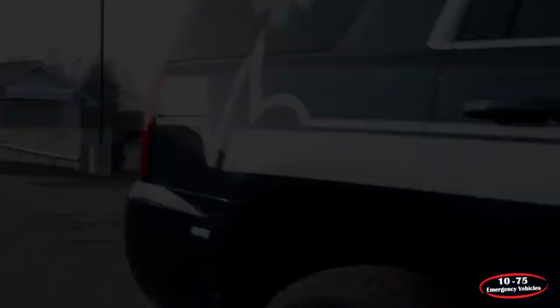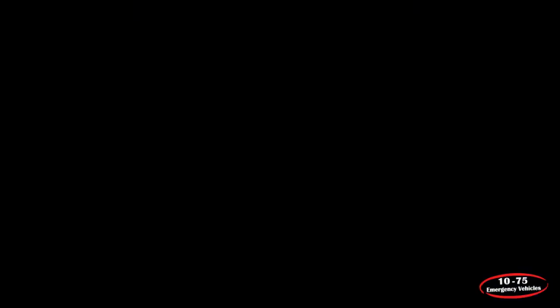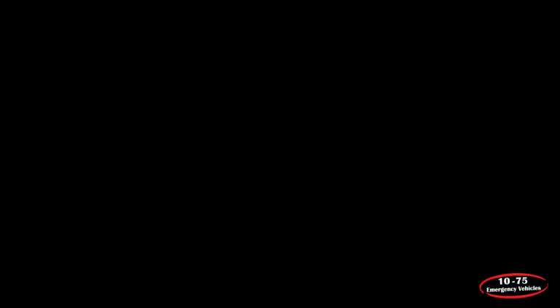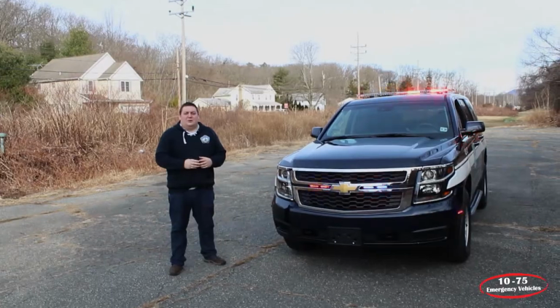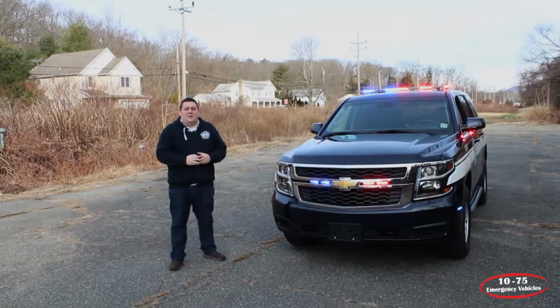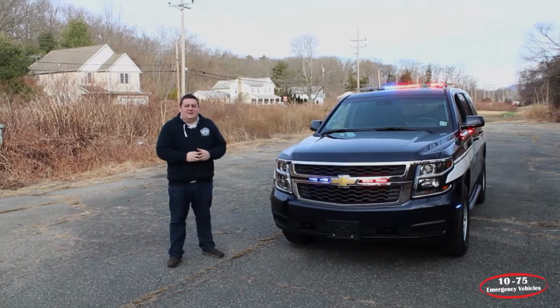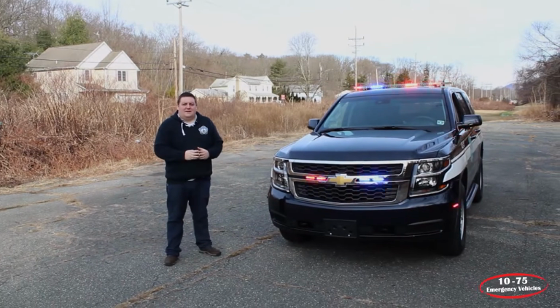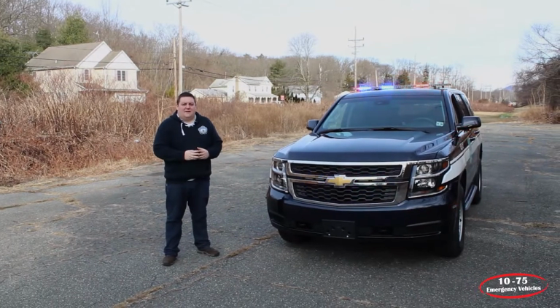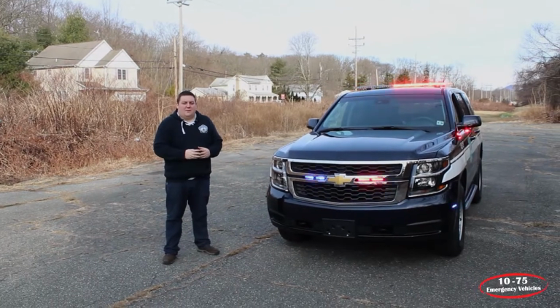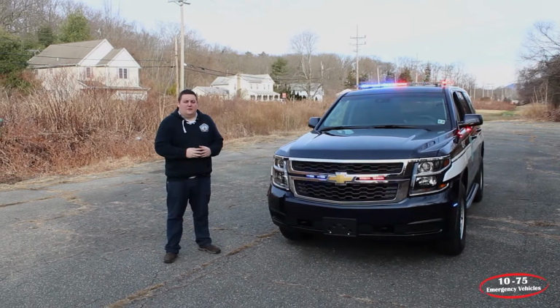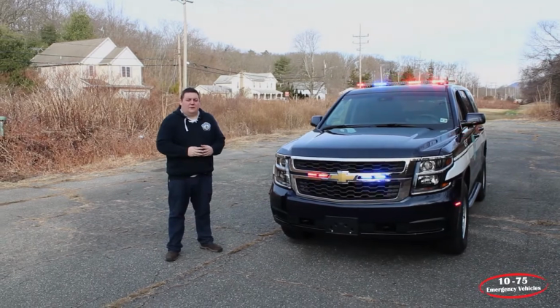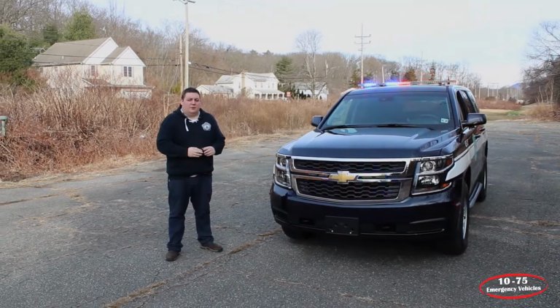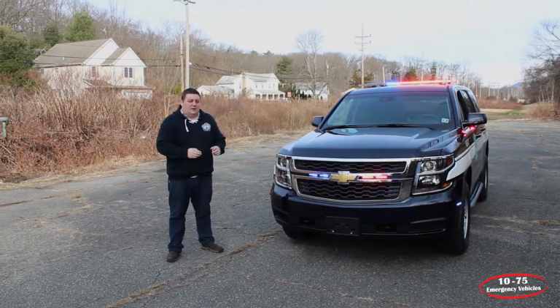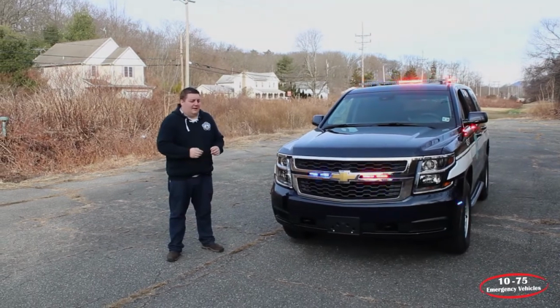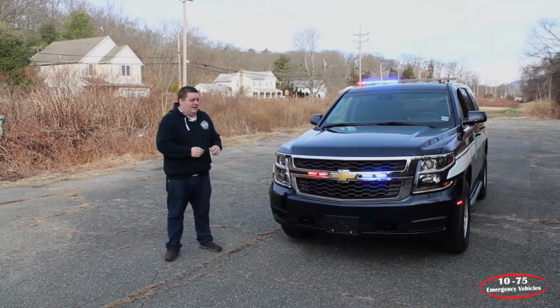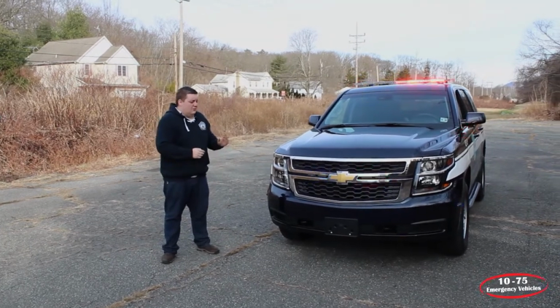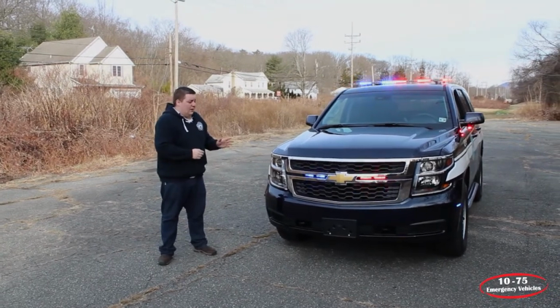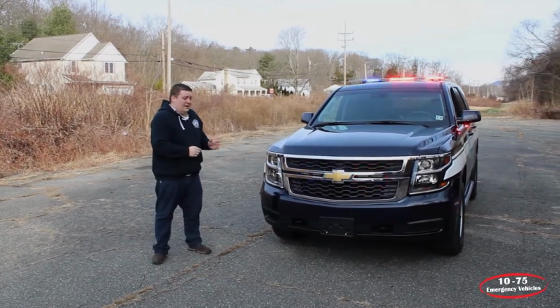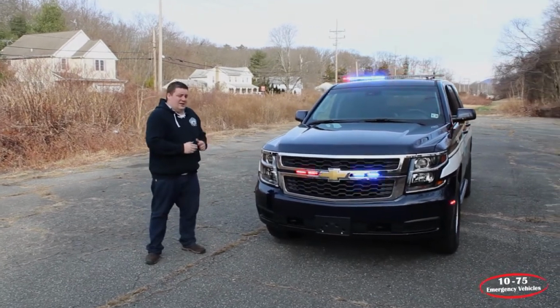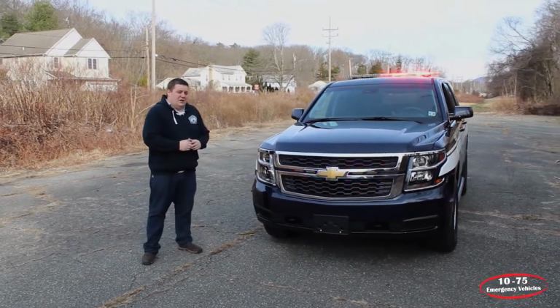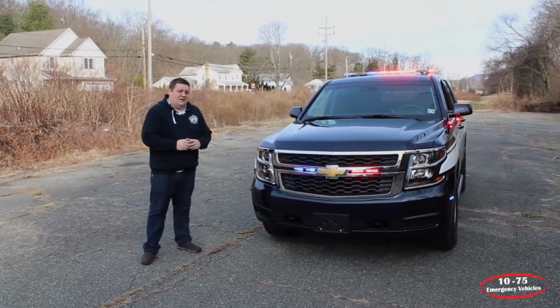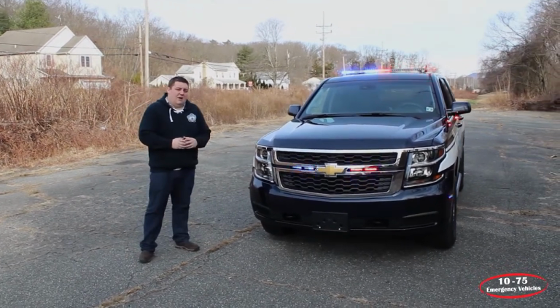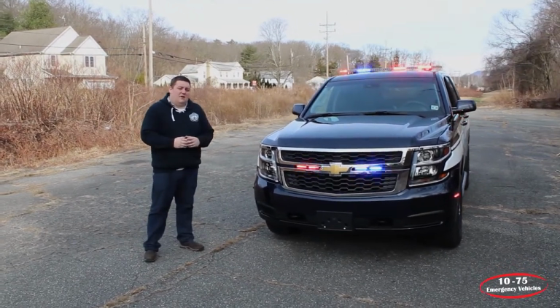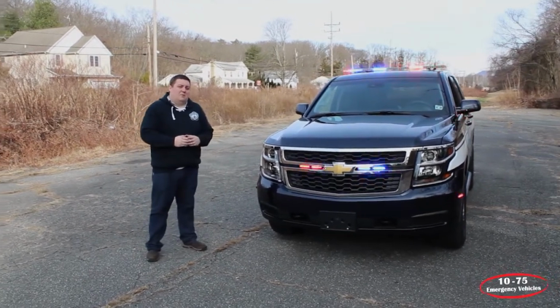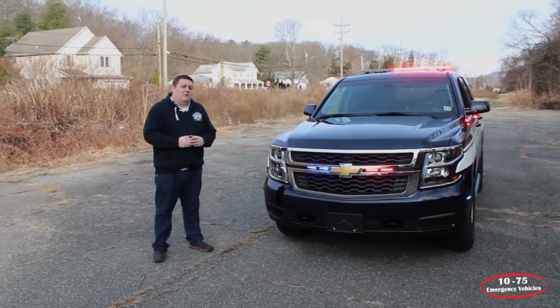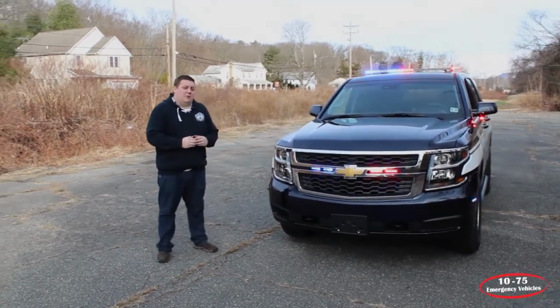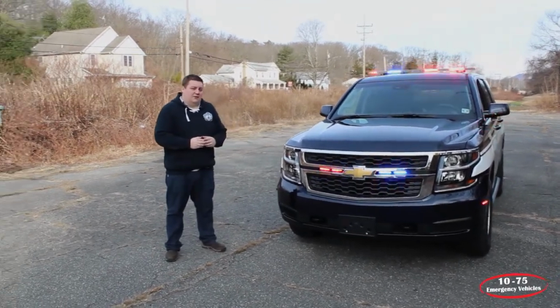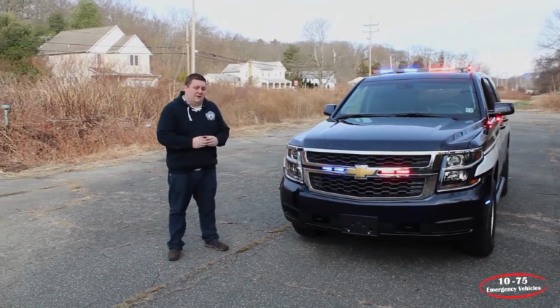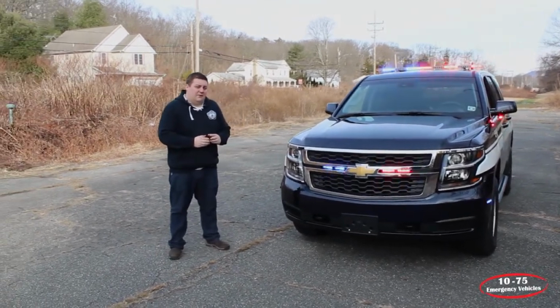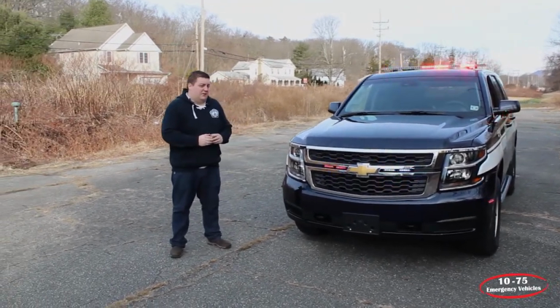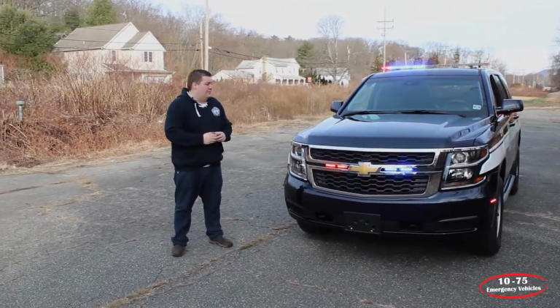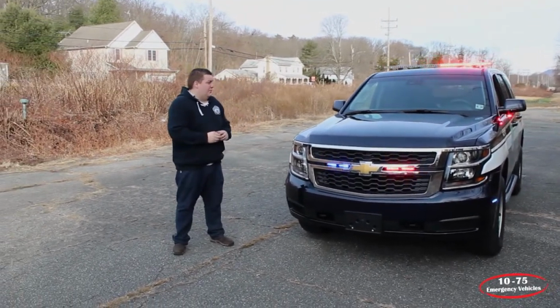It's Ryan with 1075 Emergency Vehicles. What we're looking at today is this 2019 Chevy Tahoe that we built for the Parsippany Volunteer Ambulance Corps.